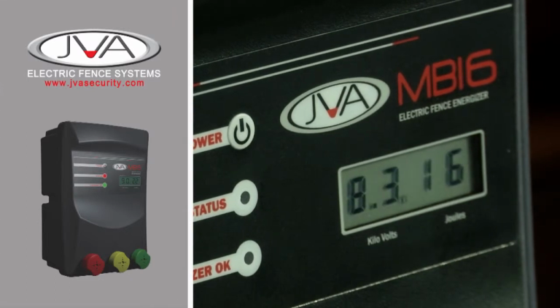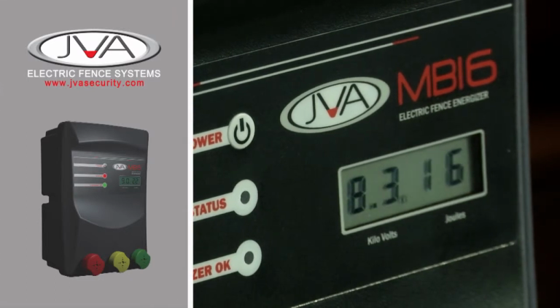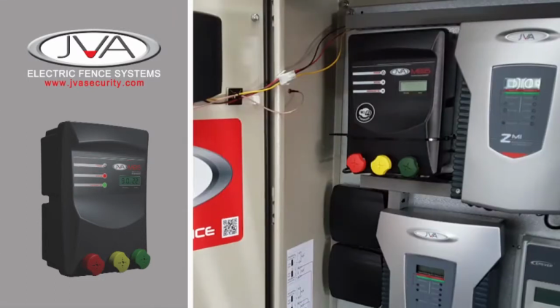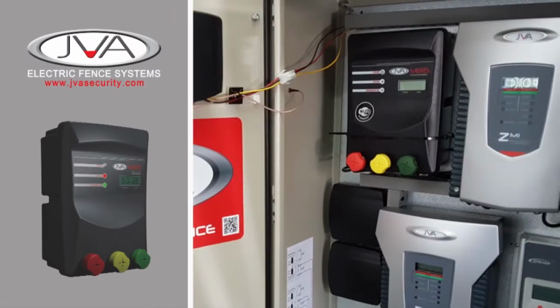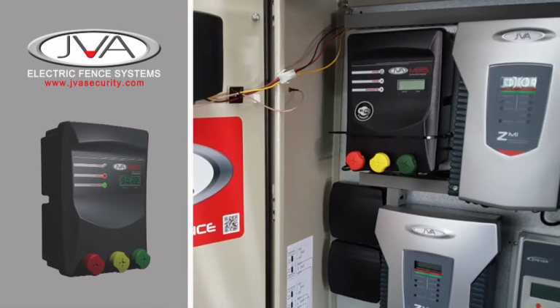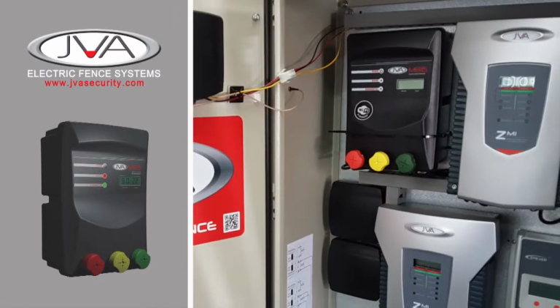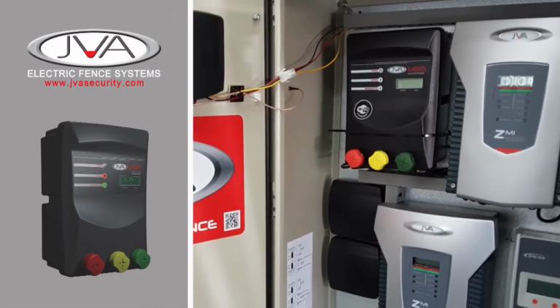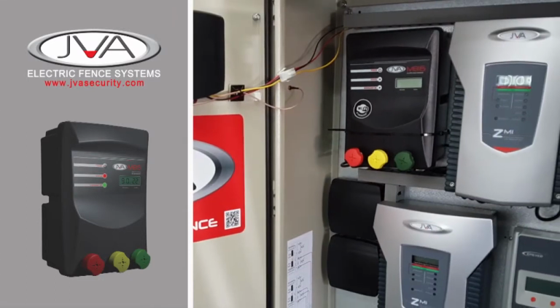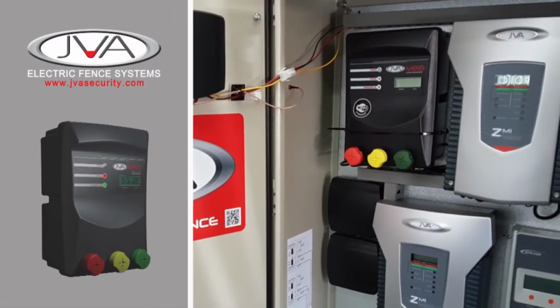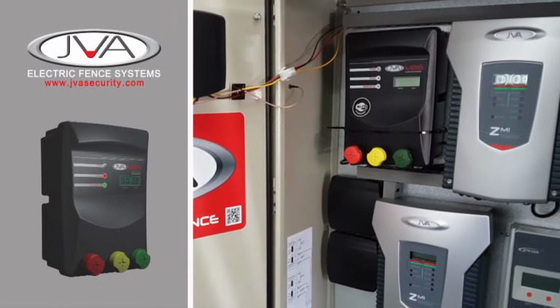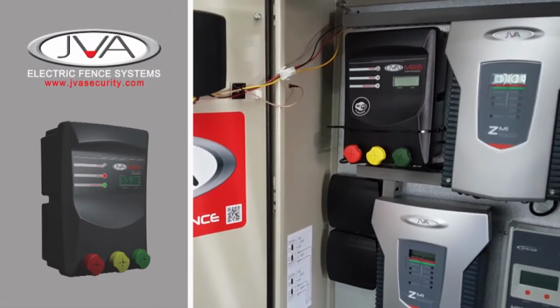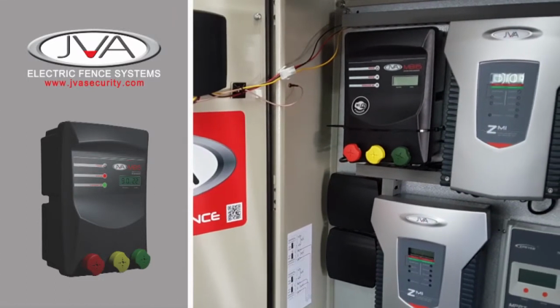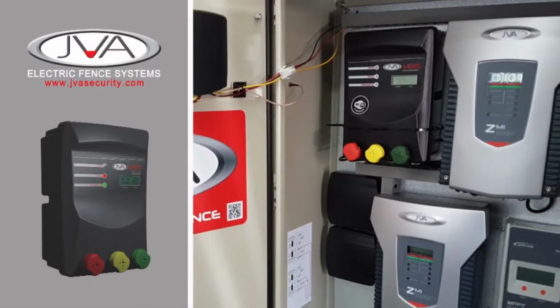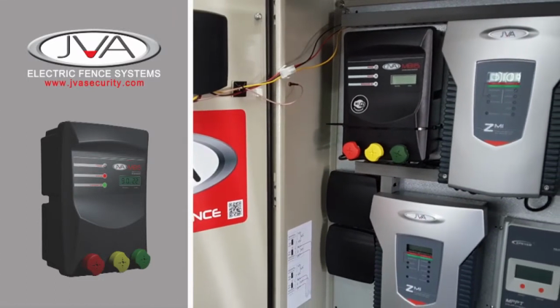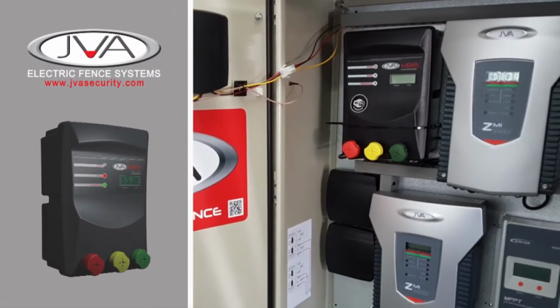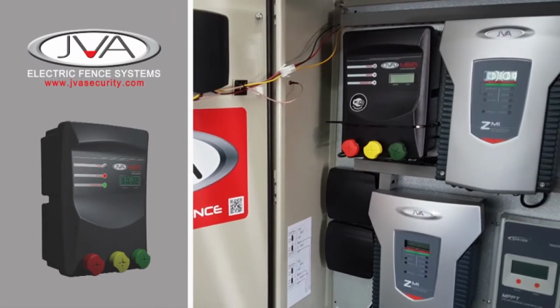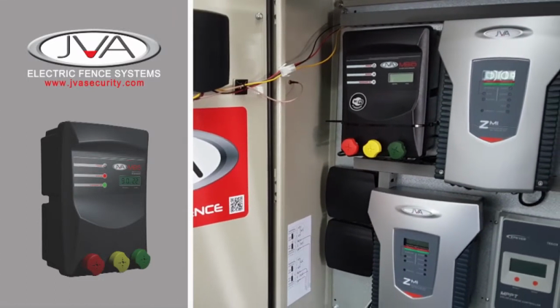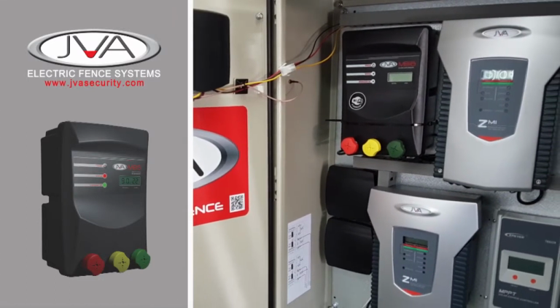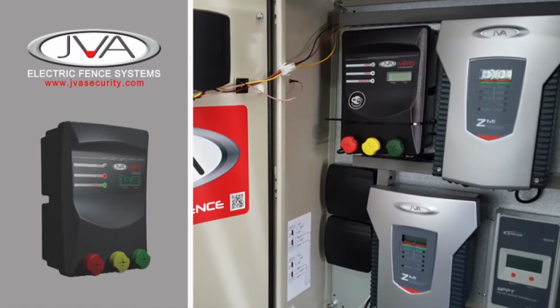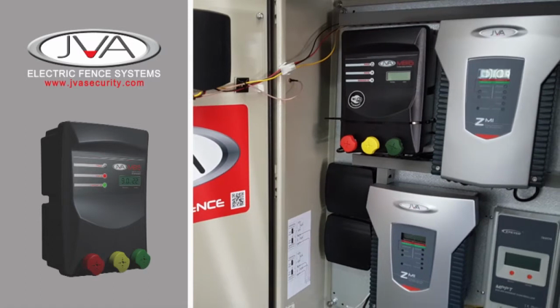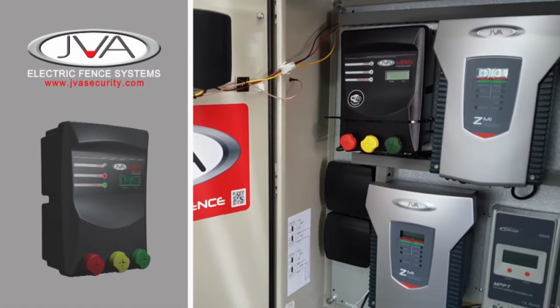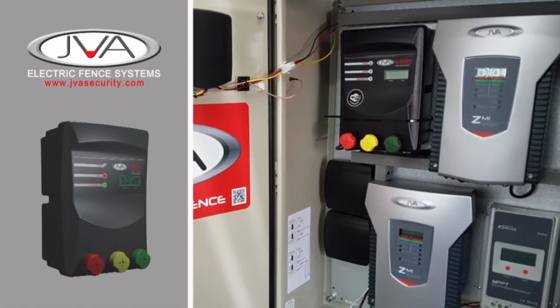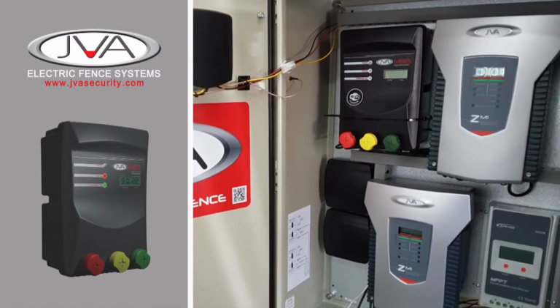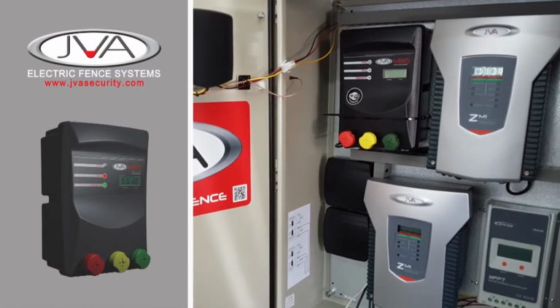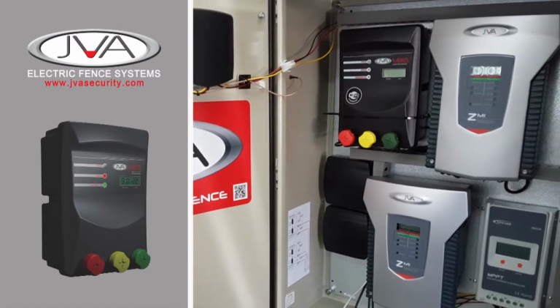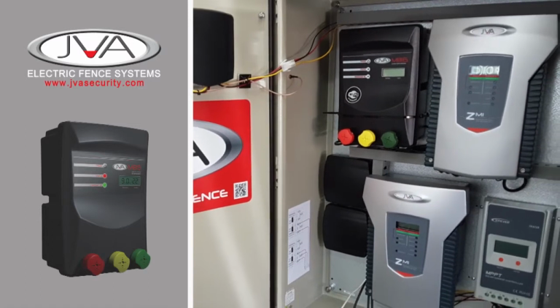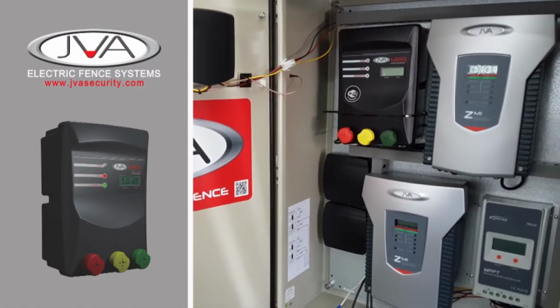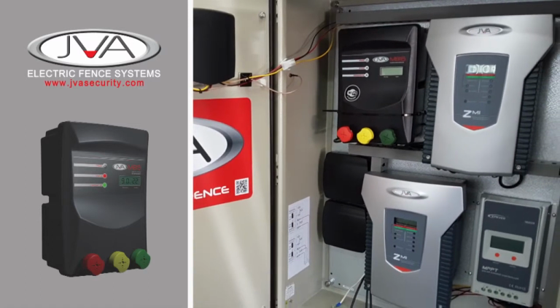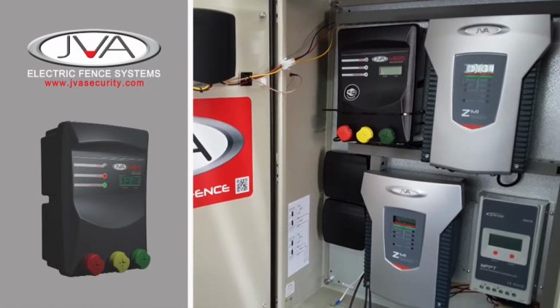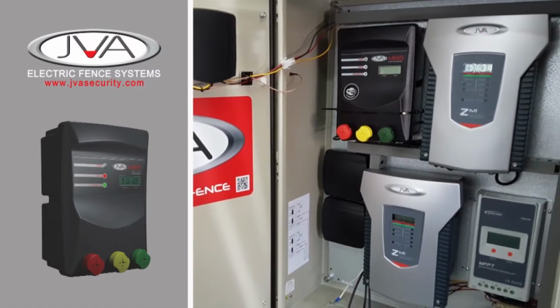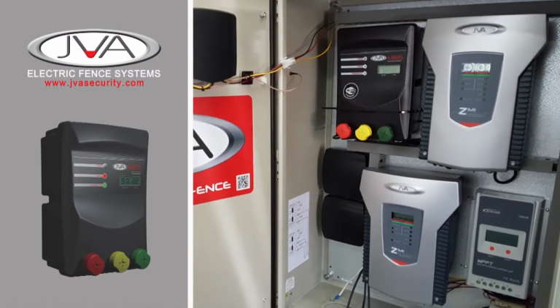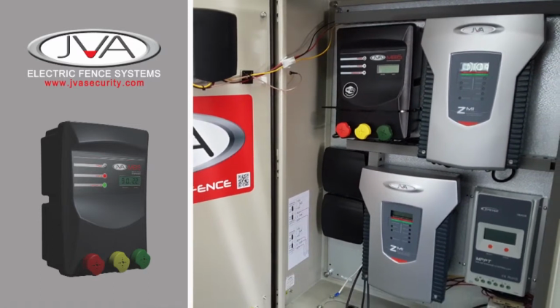The JVA MB-XL range: the ideal solution for your large farm electric fencing.